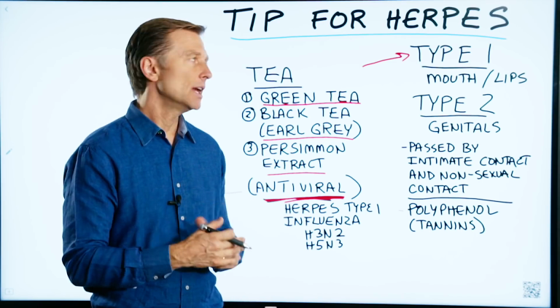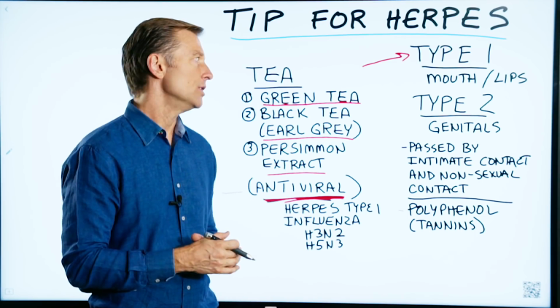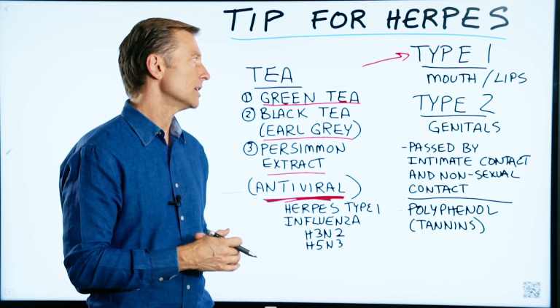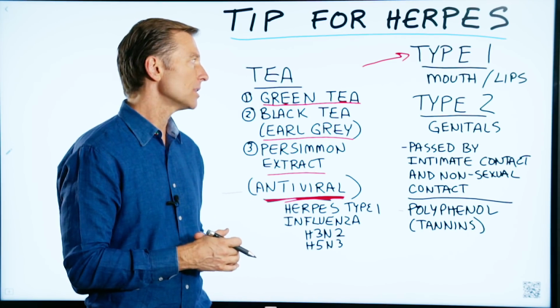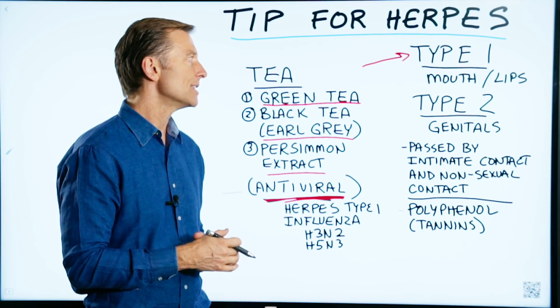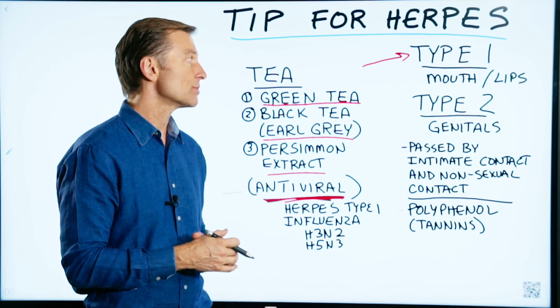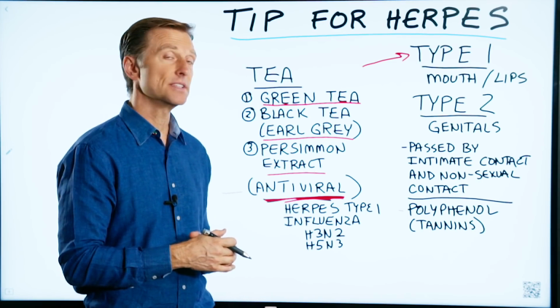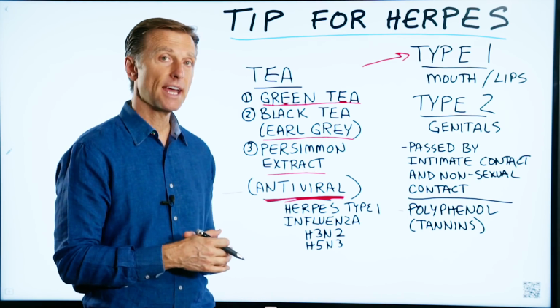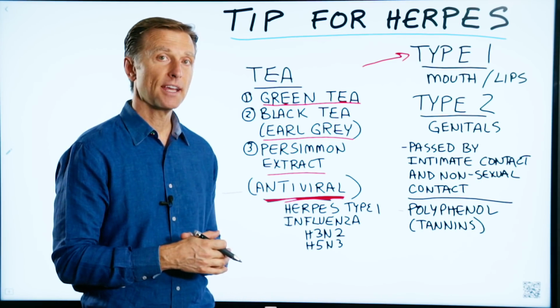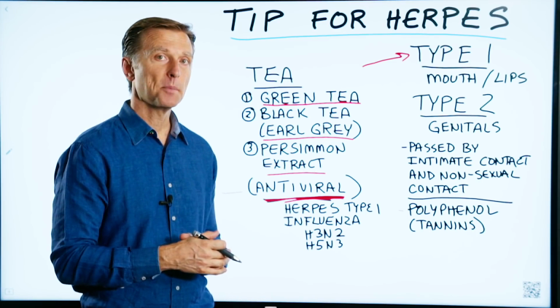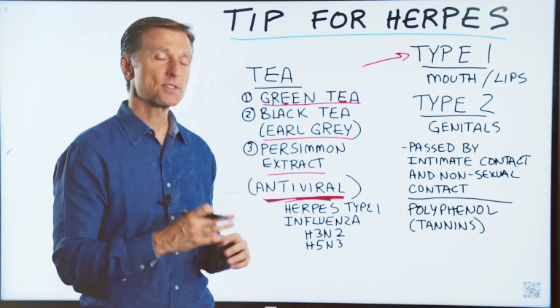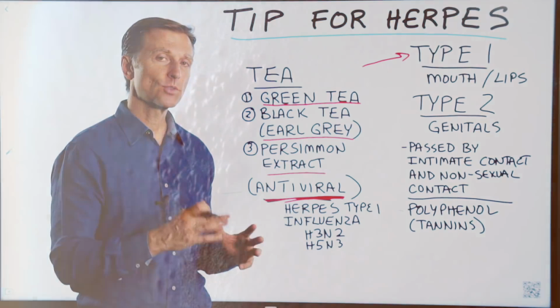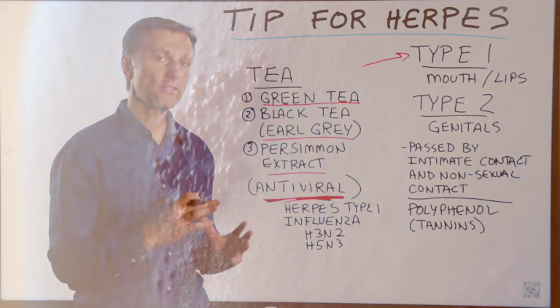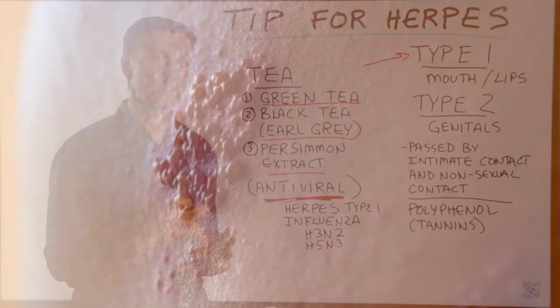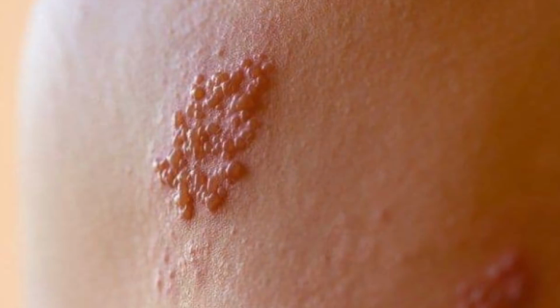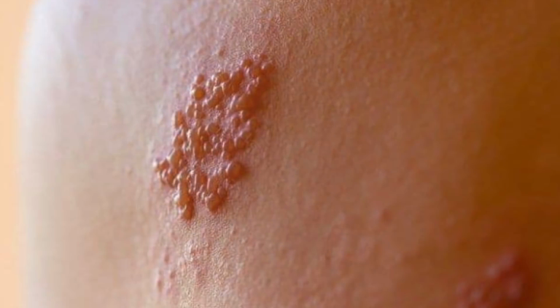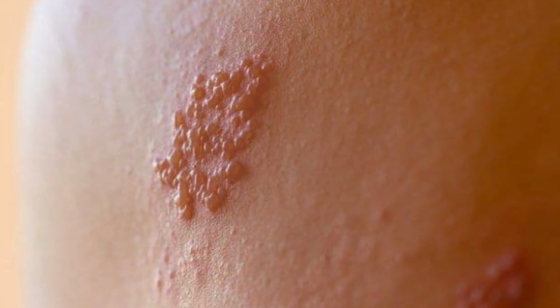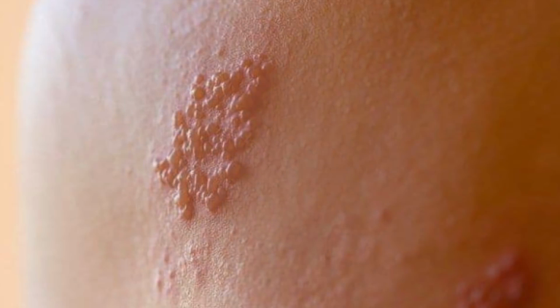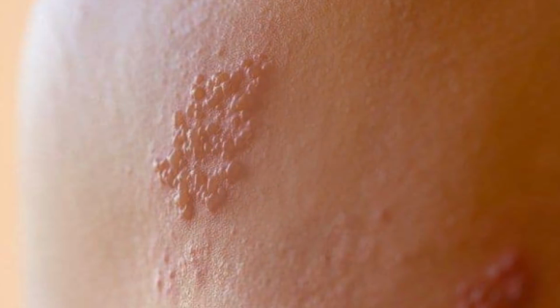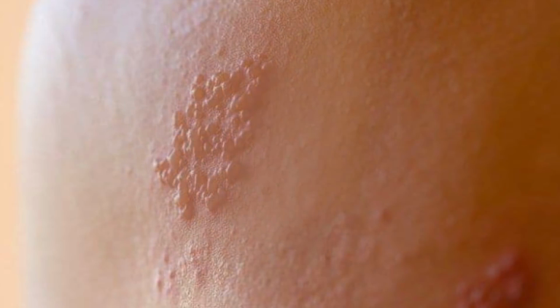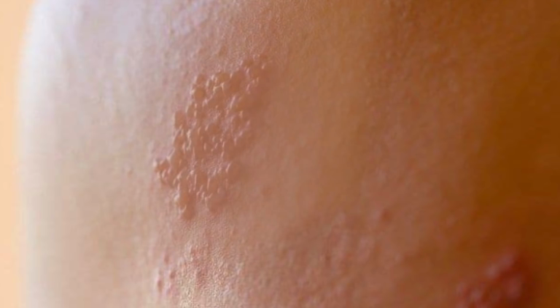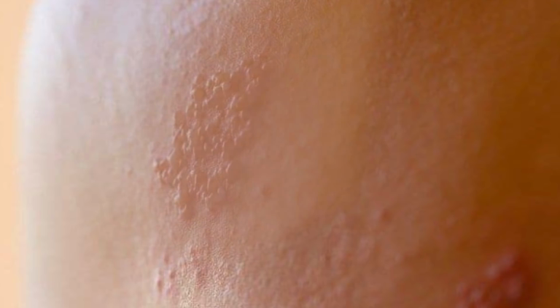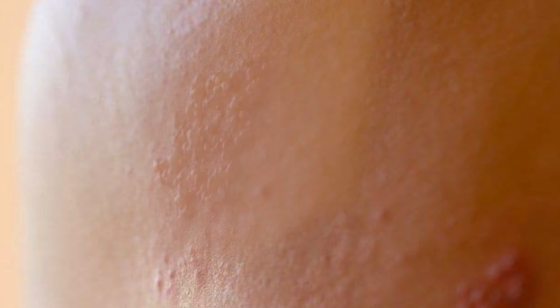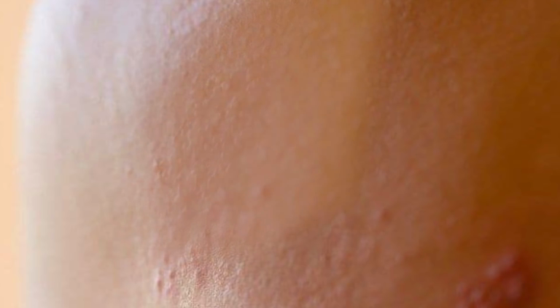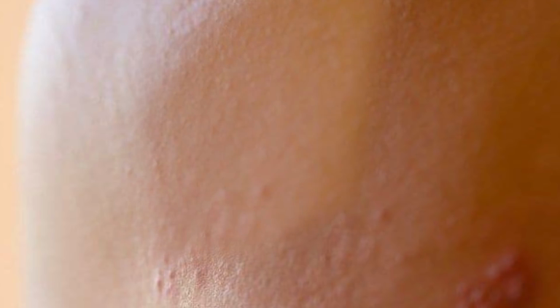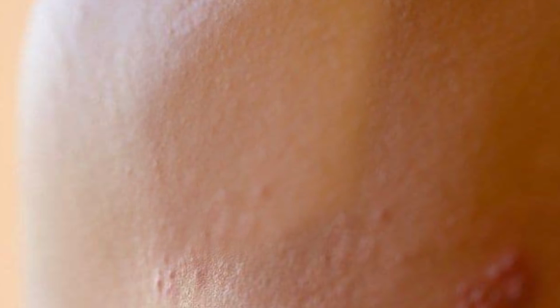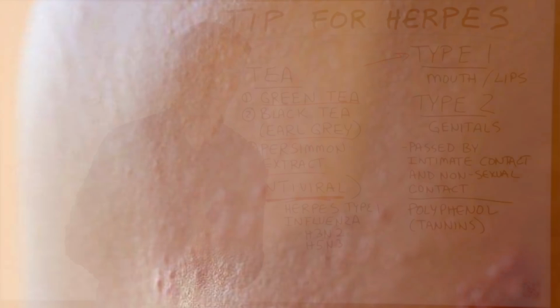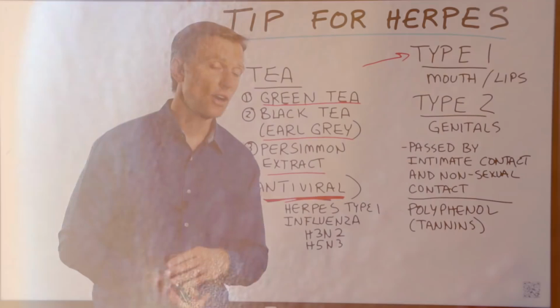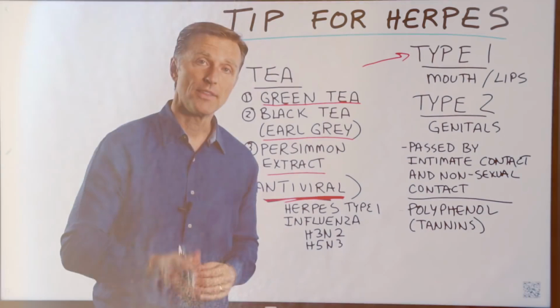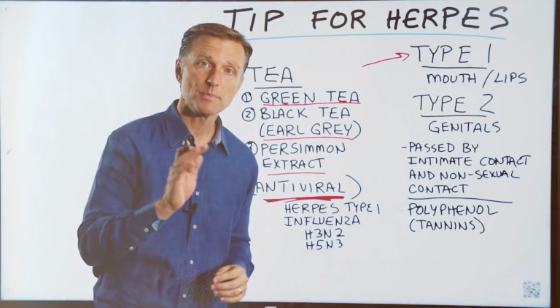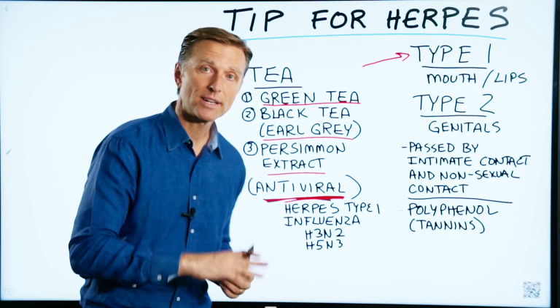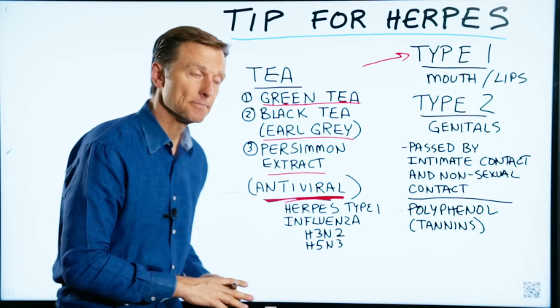You can apply this throughout the day. It's a real fast remedy to put this virus back in remission. That's my quick tip.